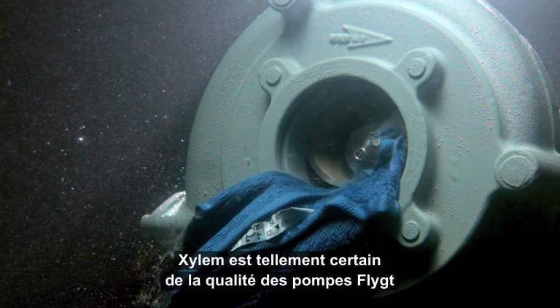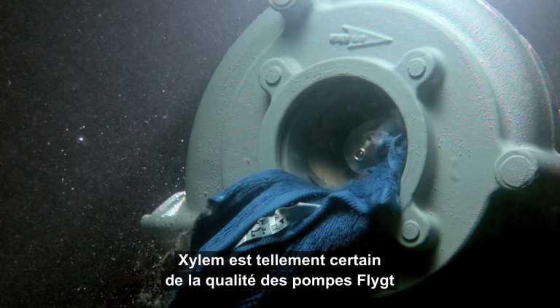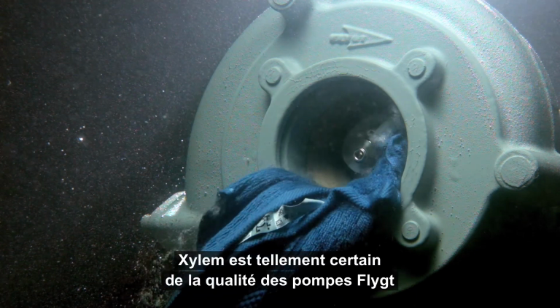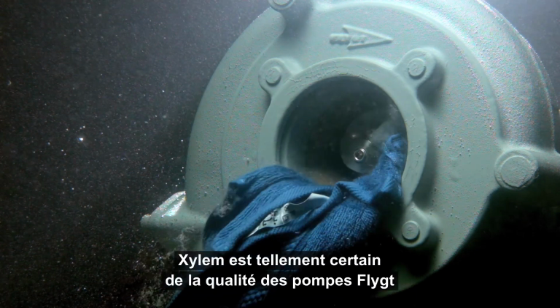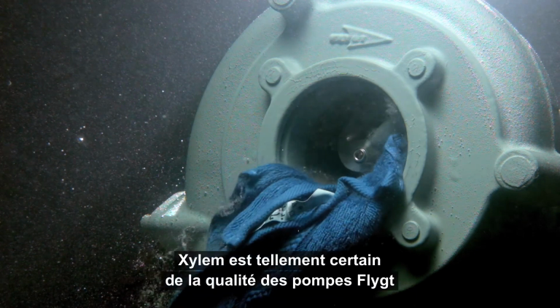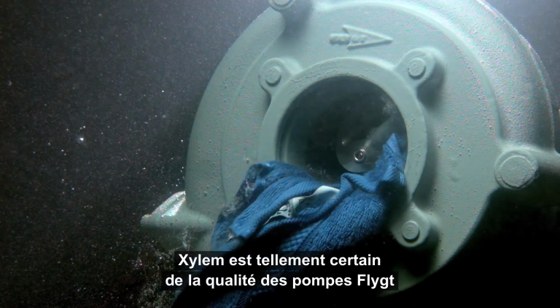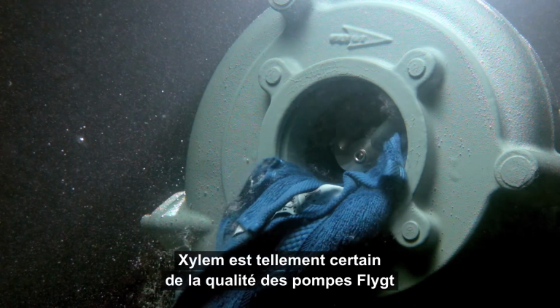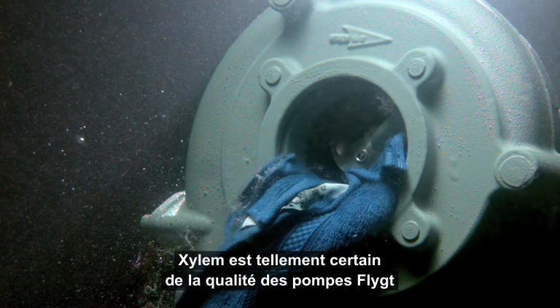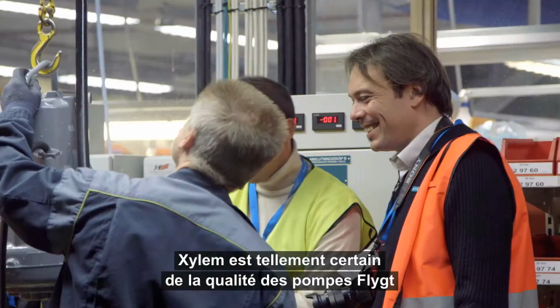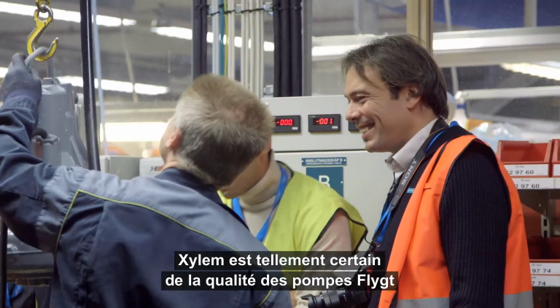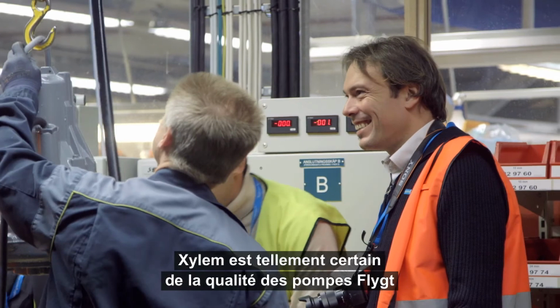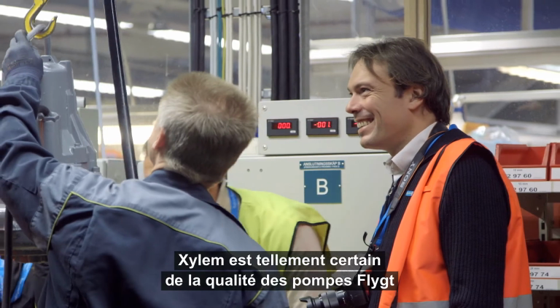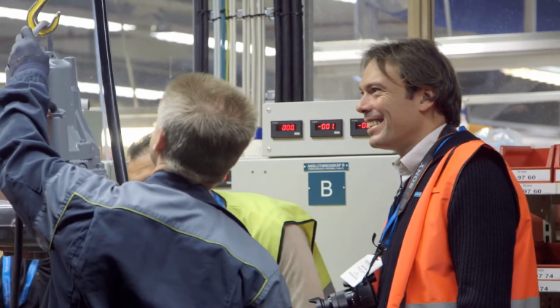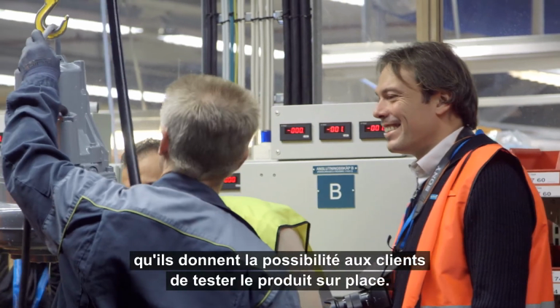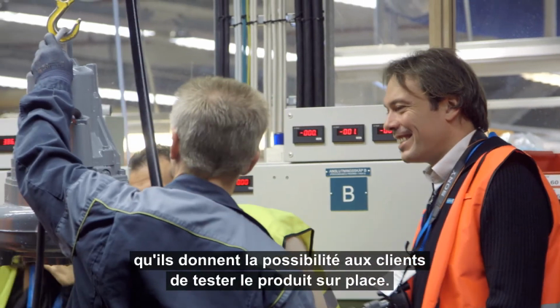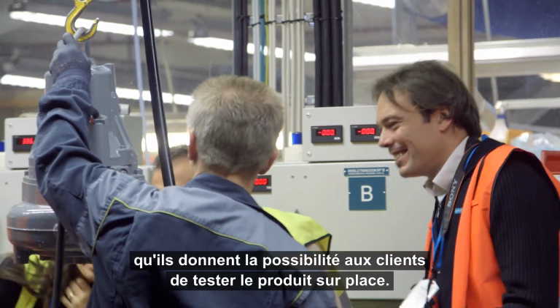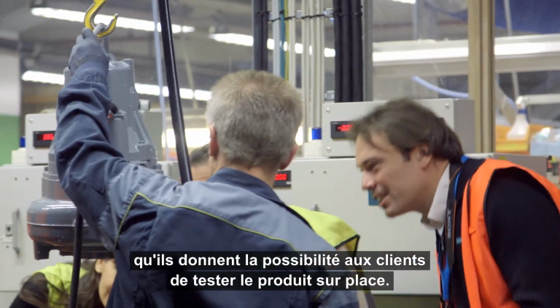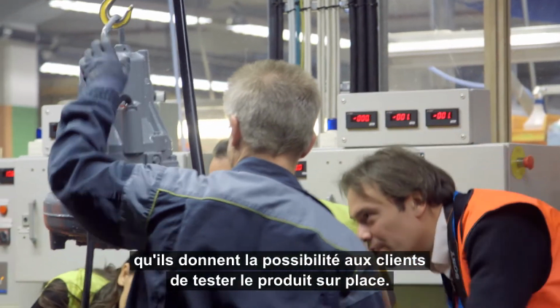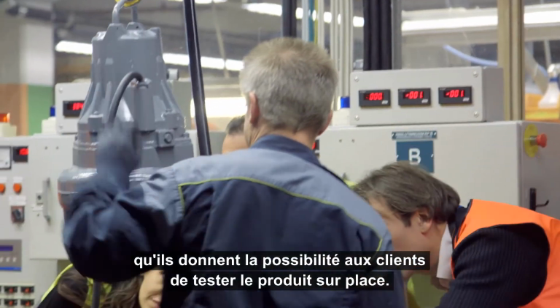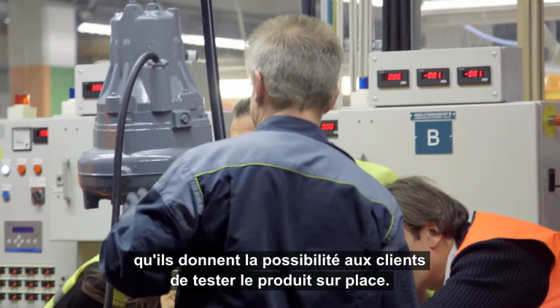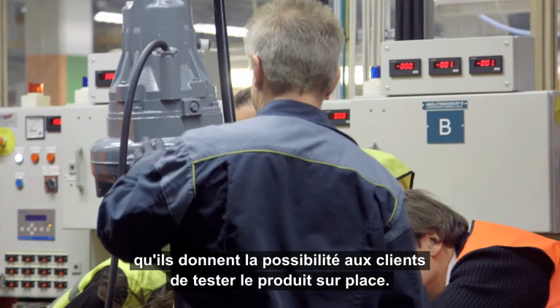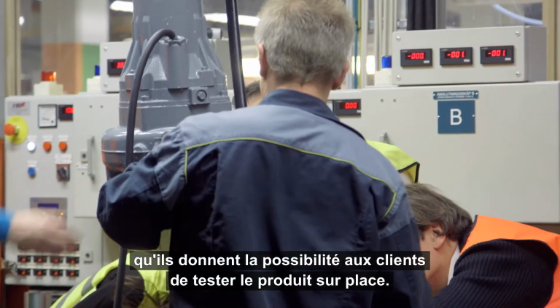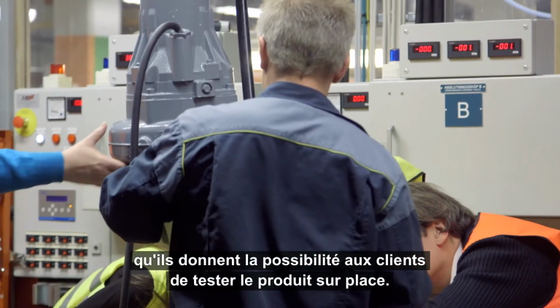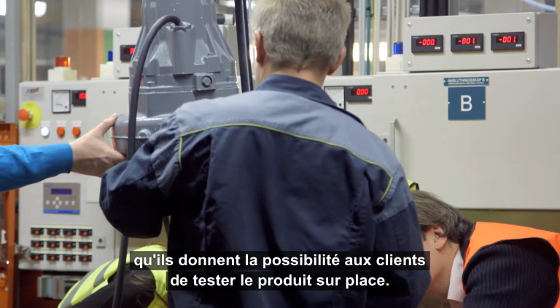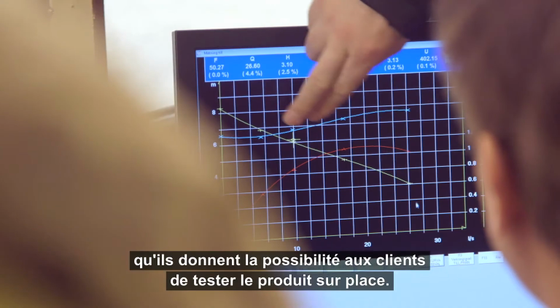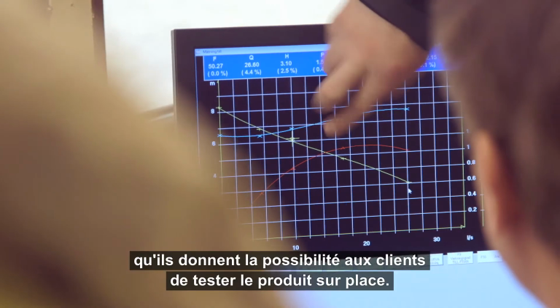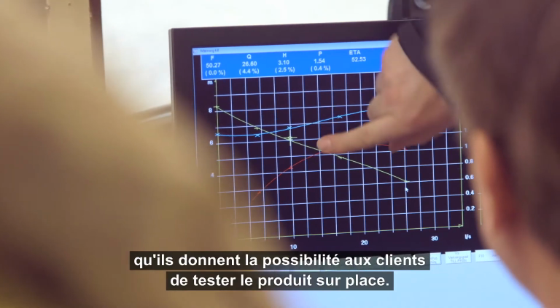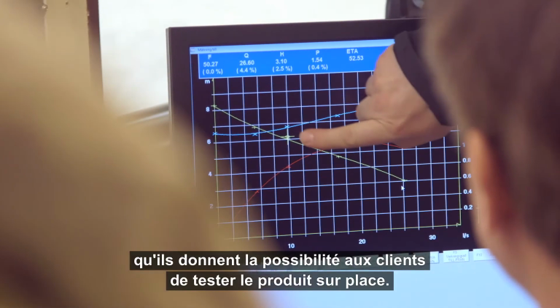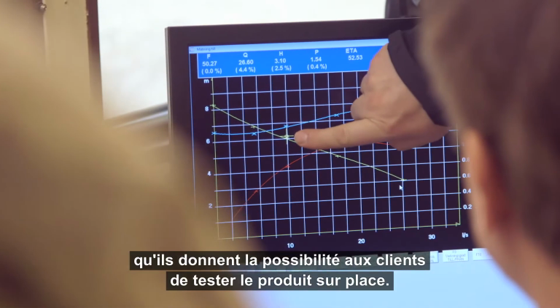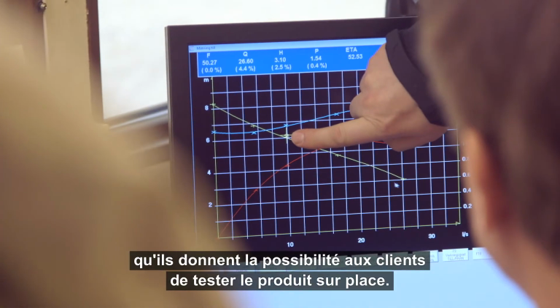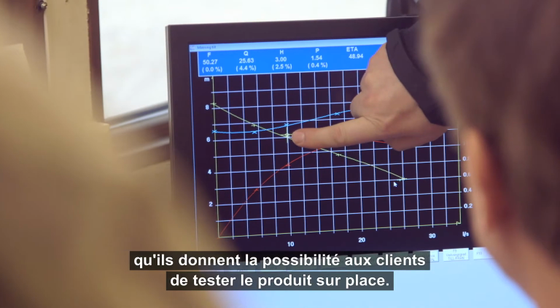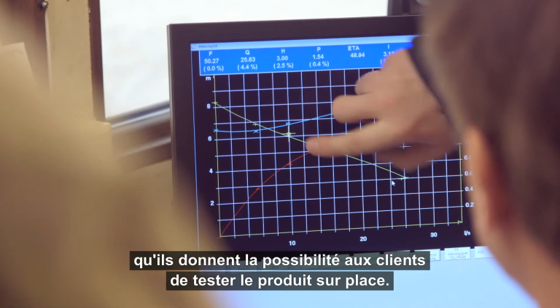Xylem are so sure of the quality of flight pumps that they even offer customers the opportunity to test the final product on site.